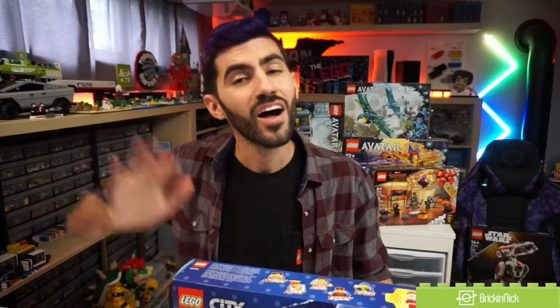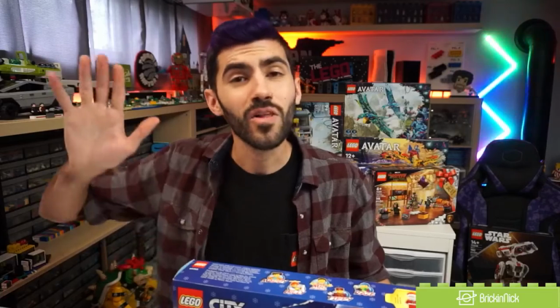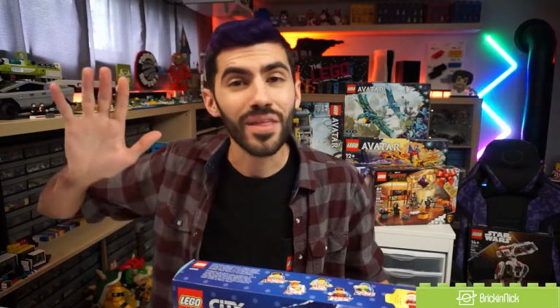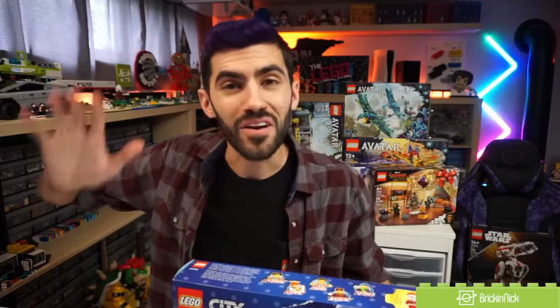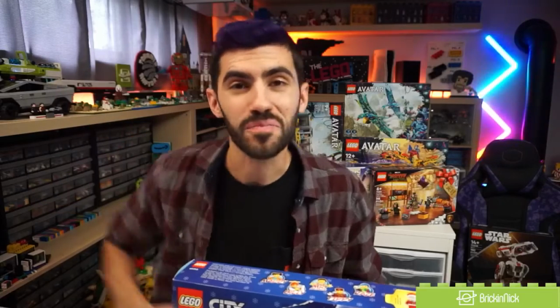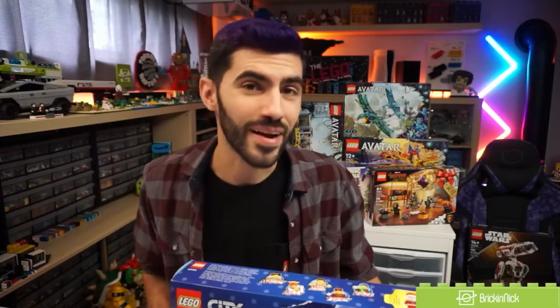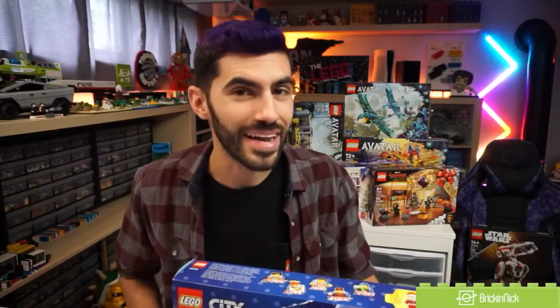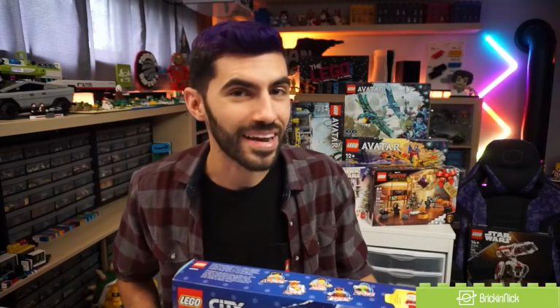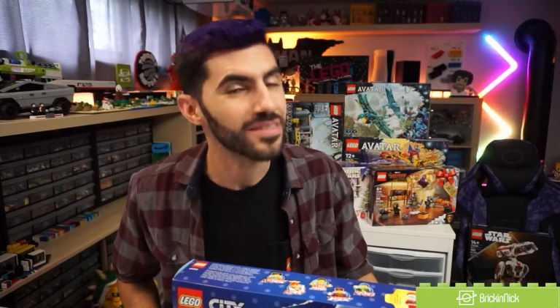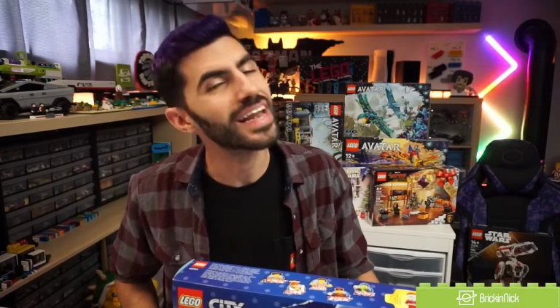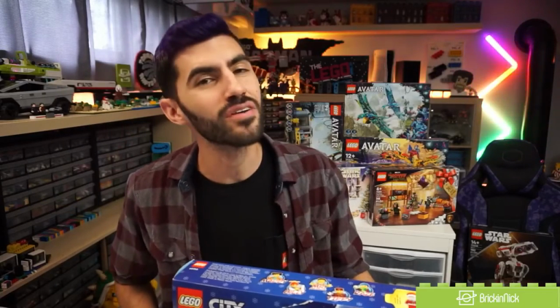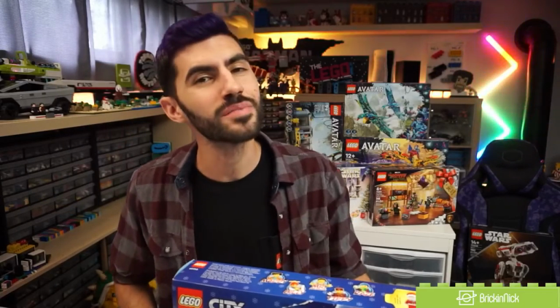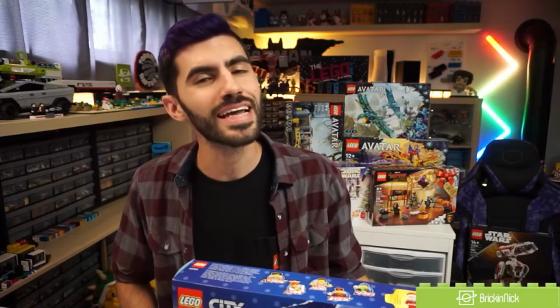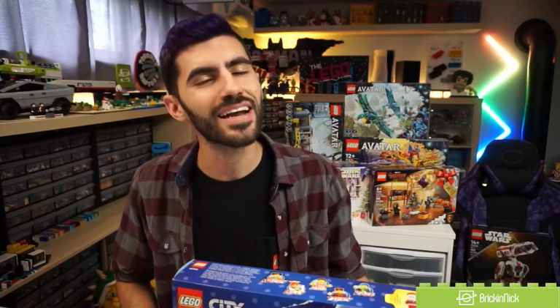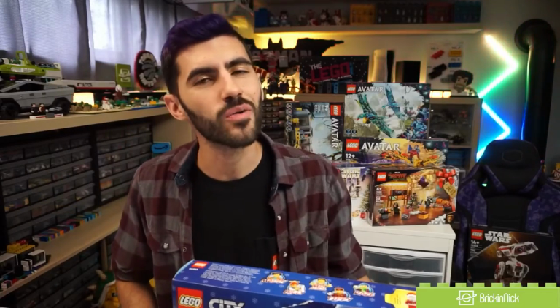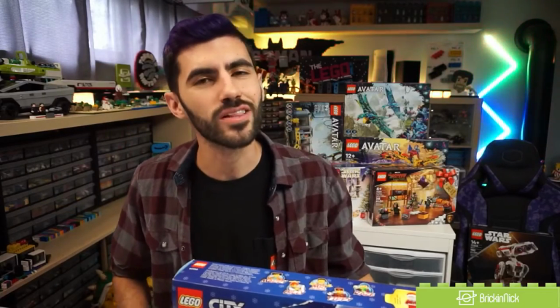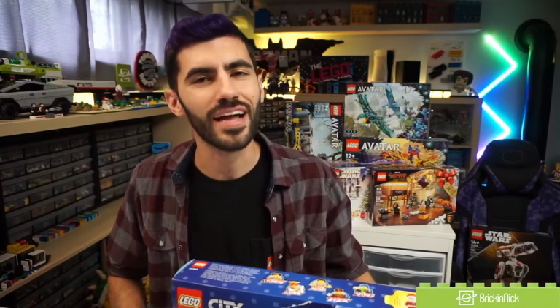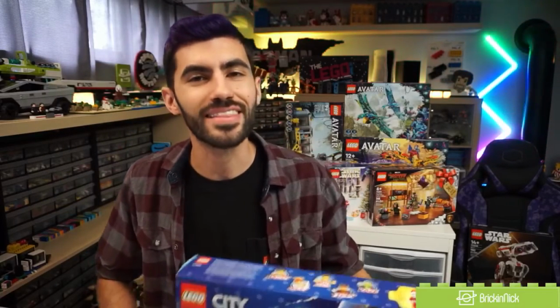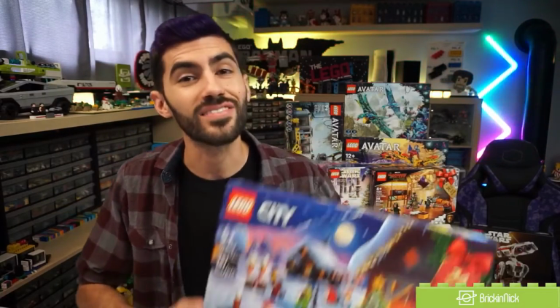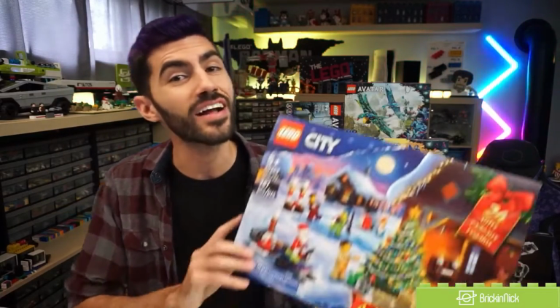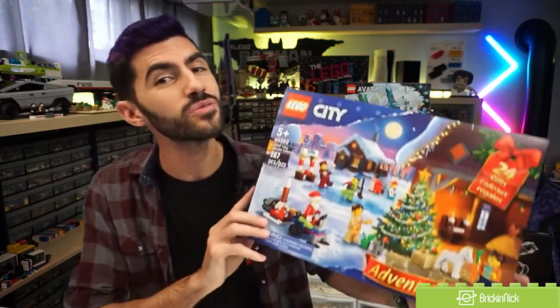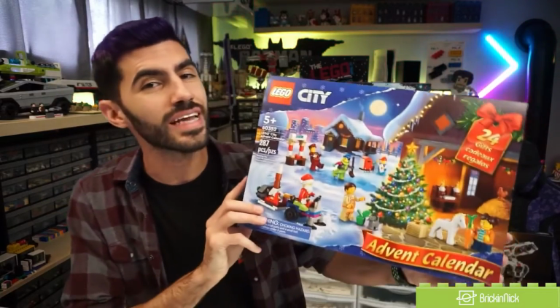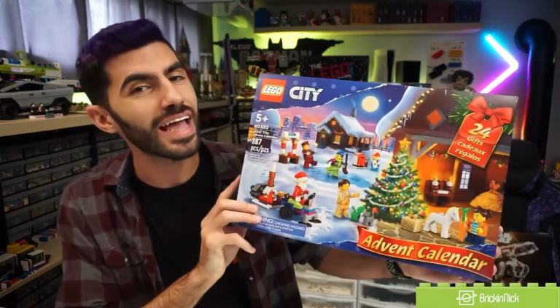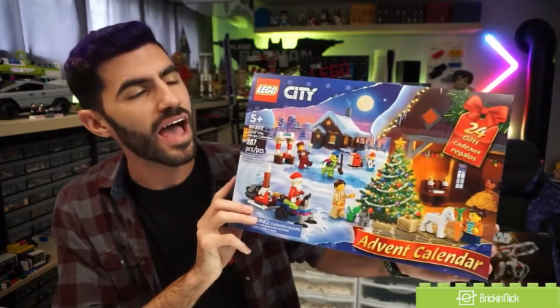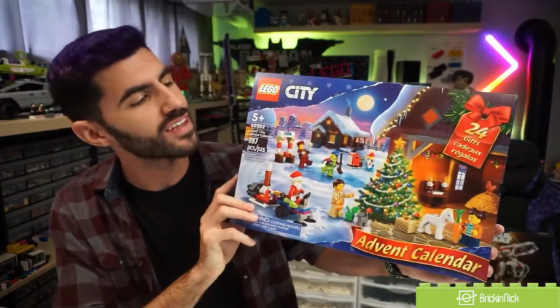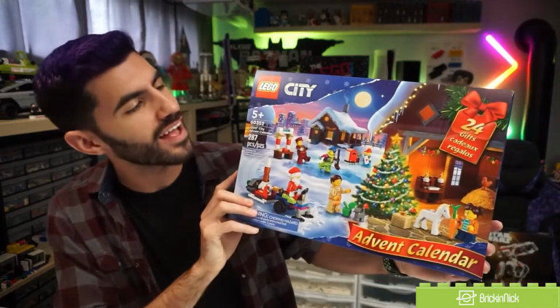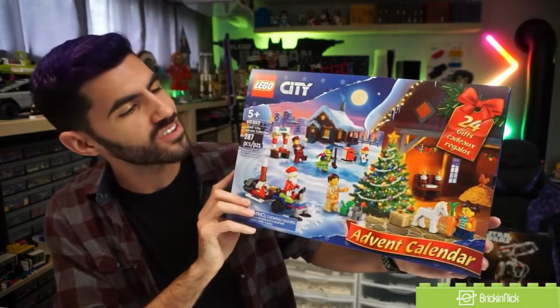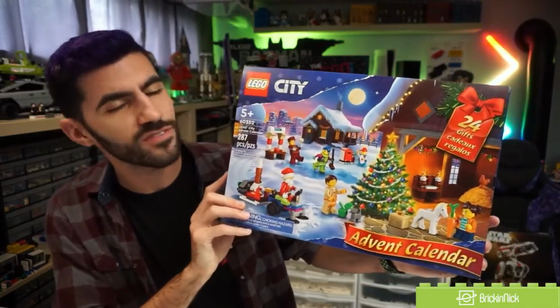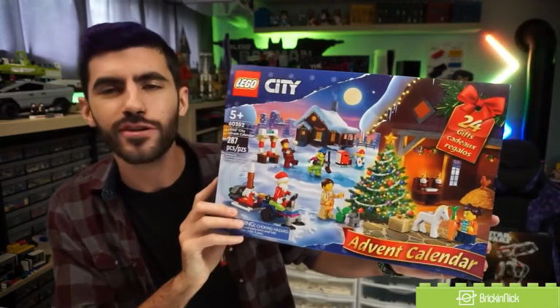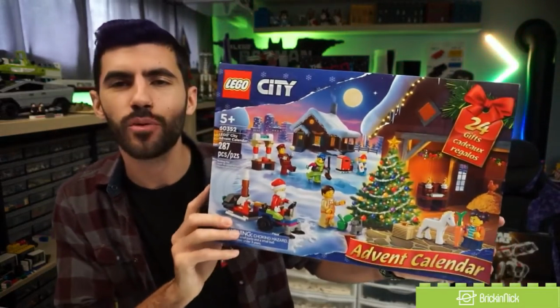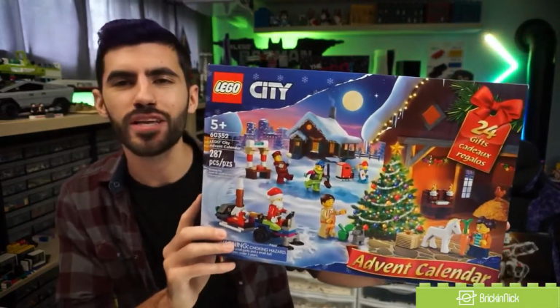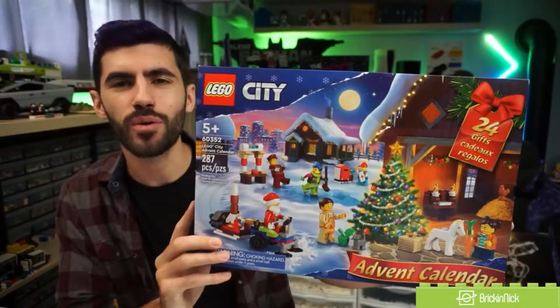Hello there, Freakin' Nick here. Today we're going to be taking a quick look at the Lego City Advent Calendar for 2022.